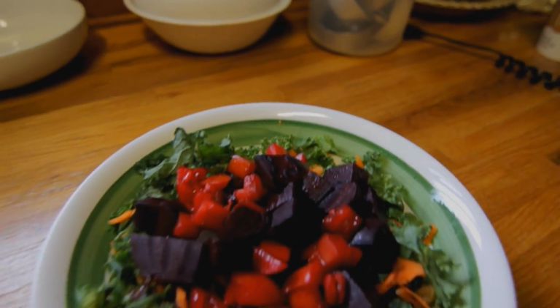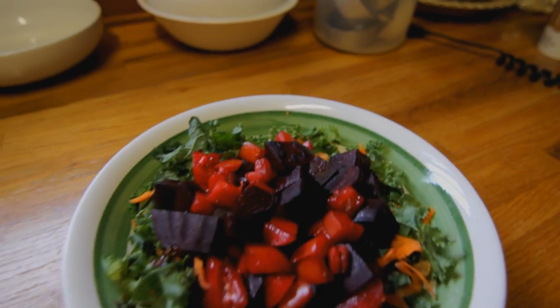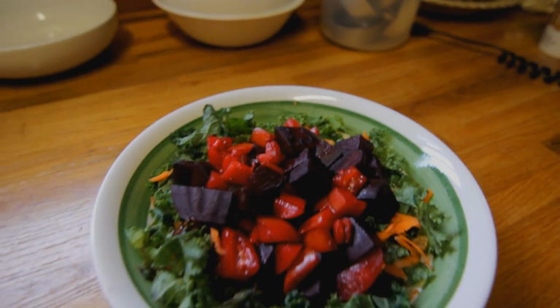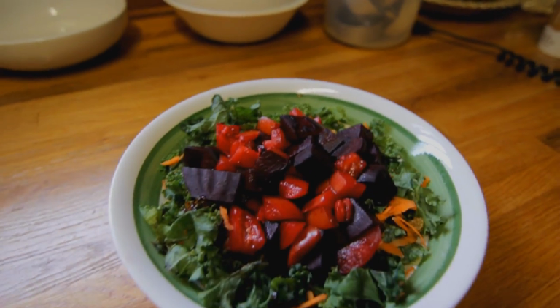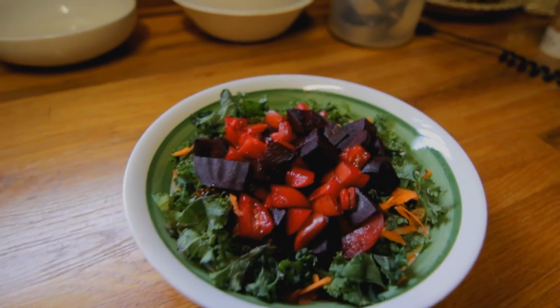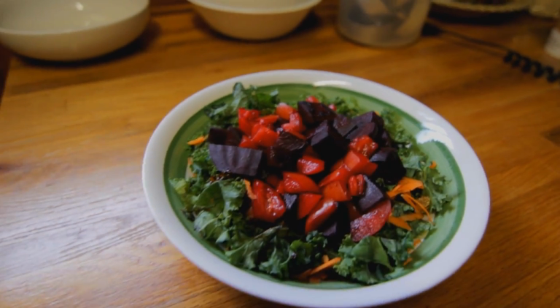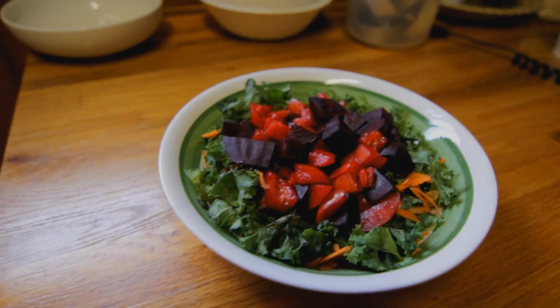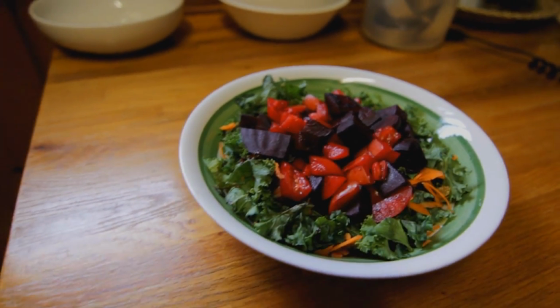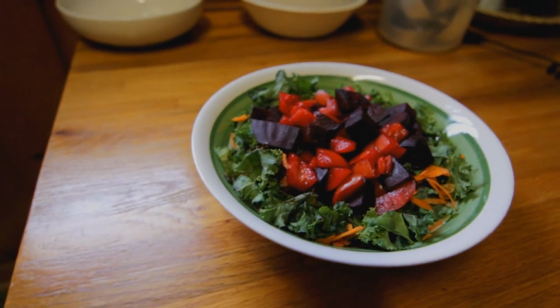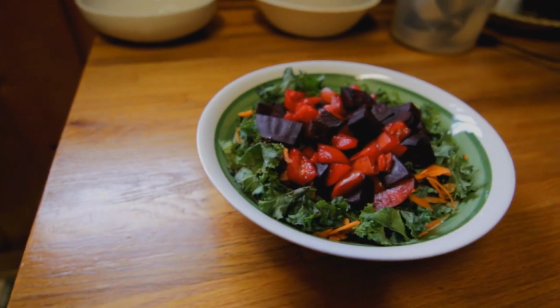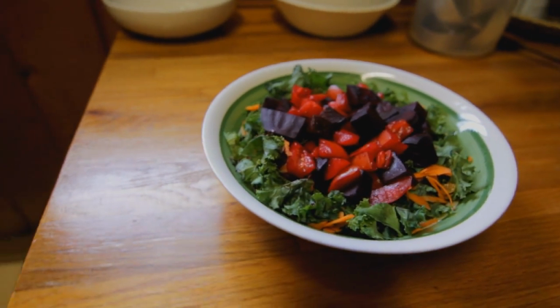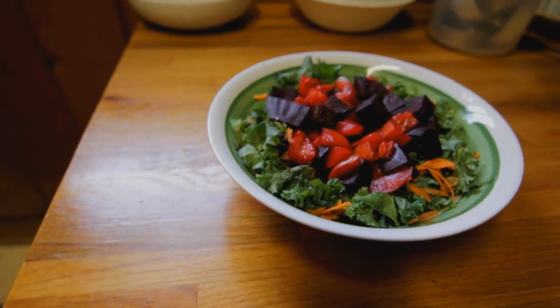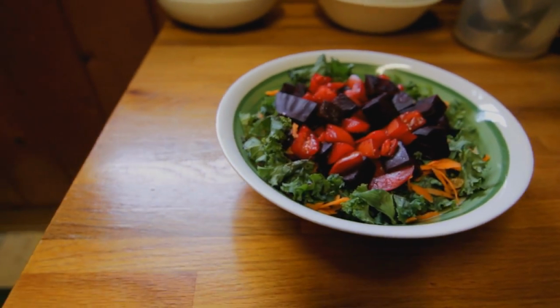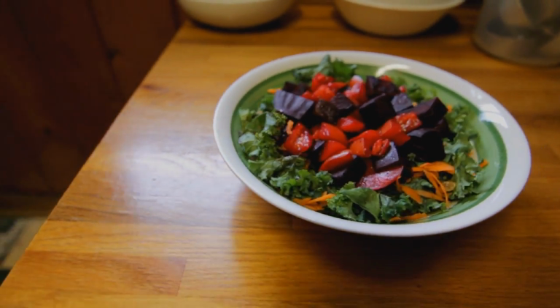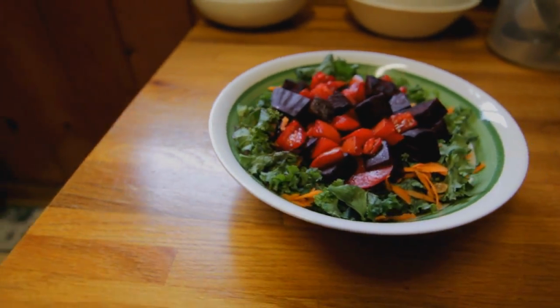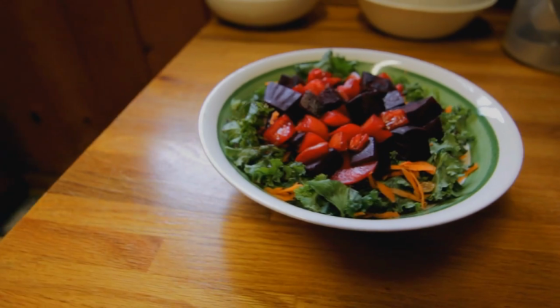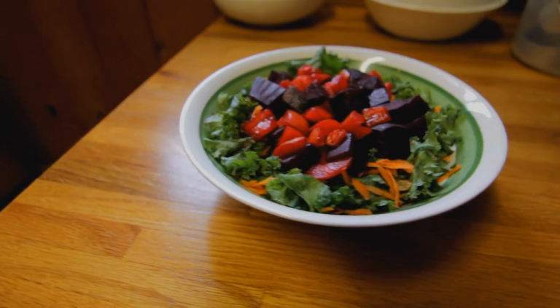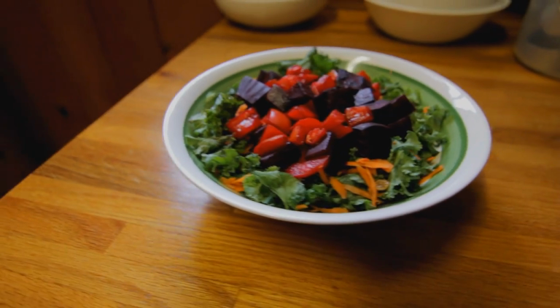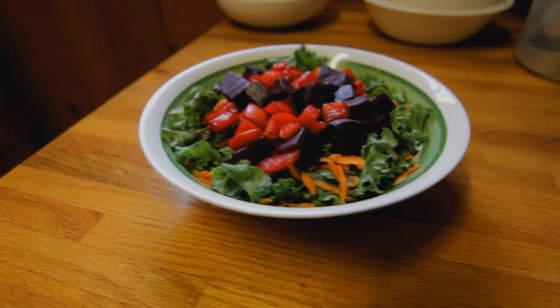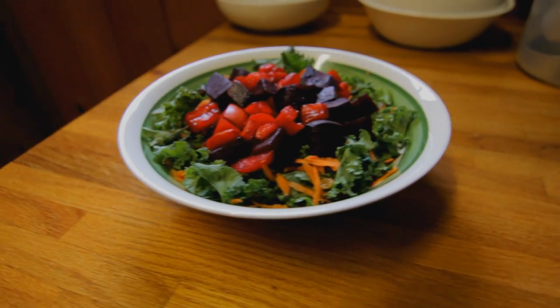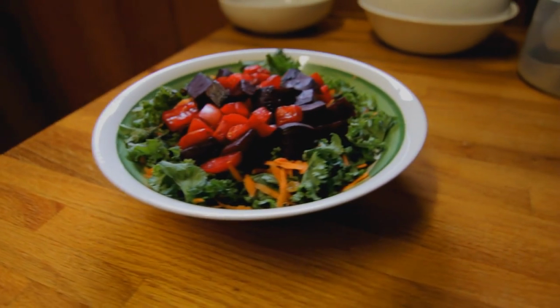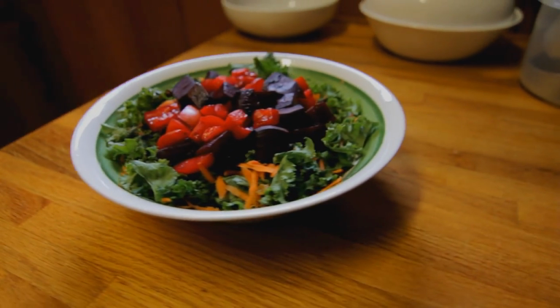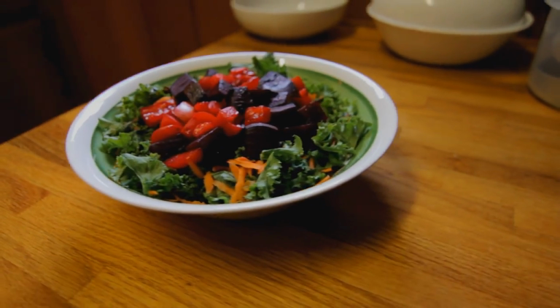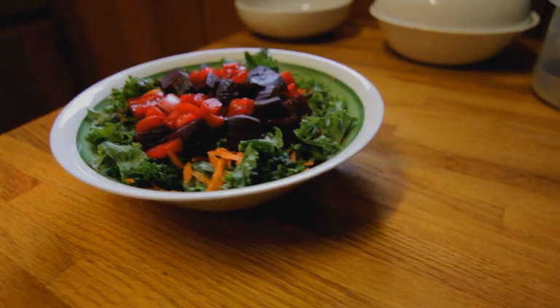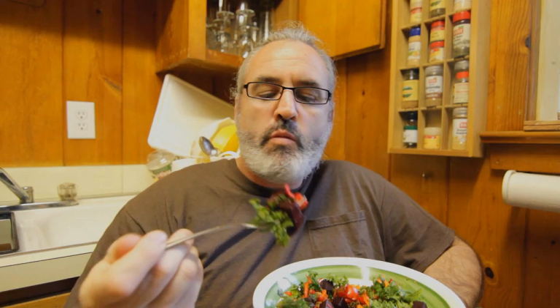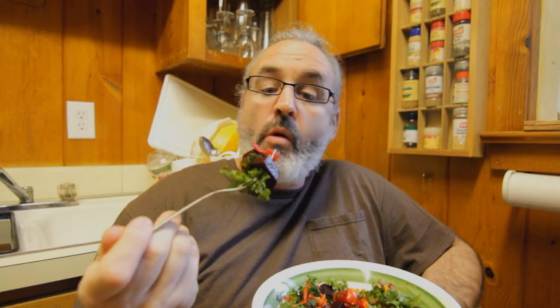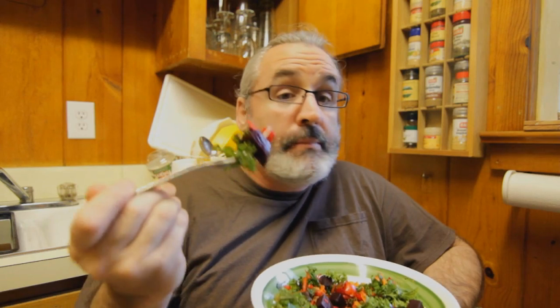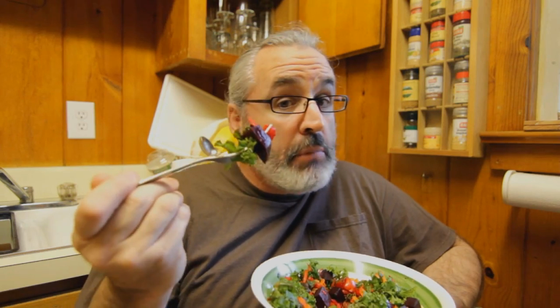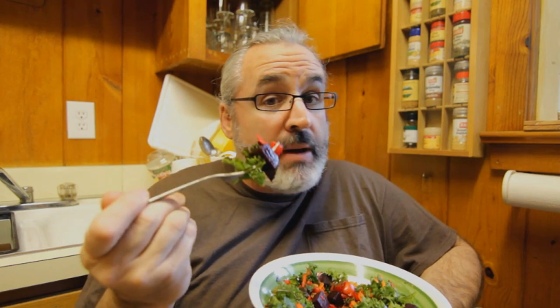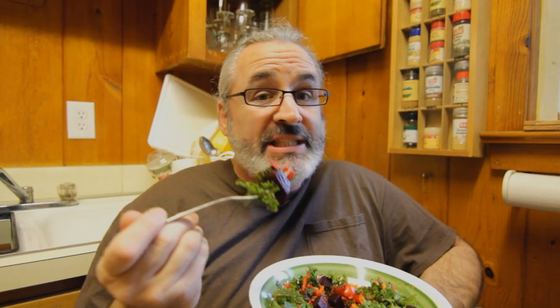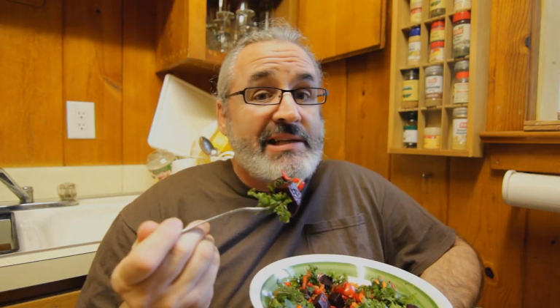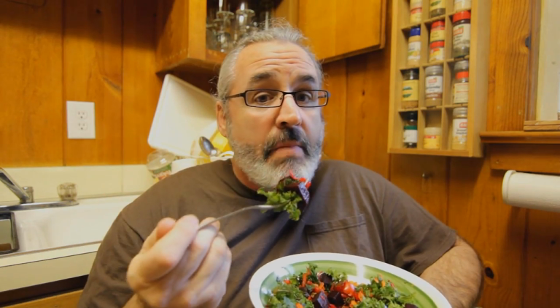Now this is easy peasy lemon squeezy. Super duper nutritious. Bon appetit!